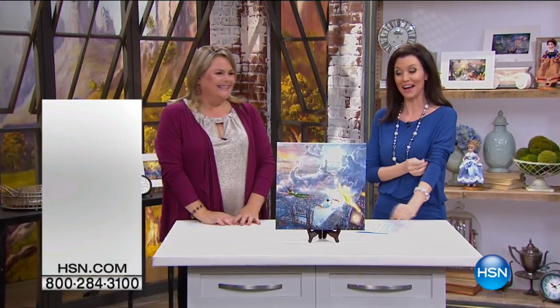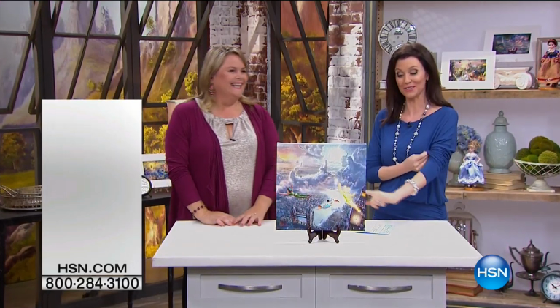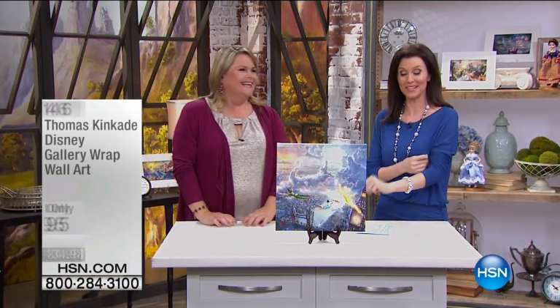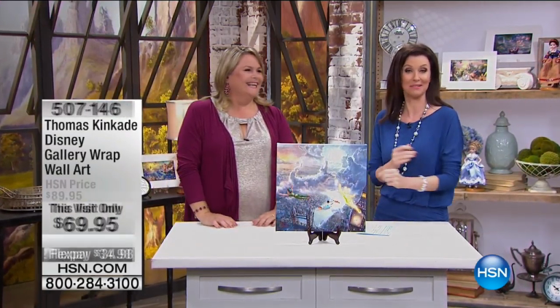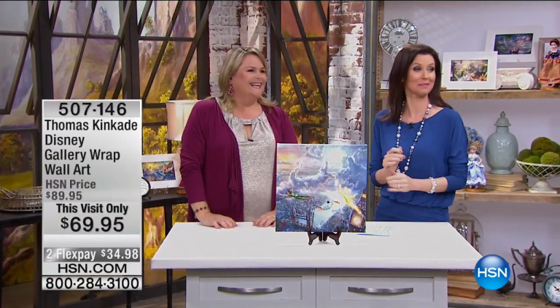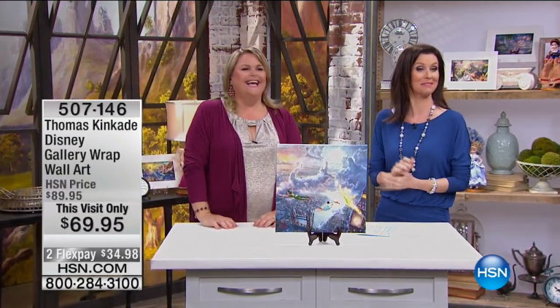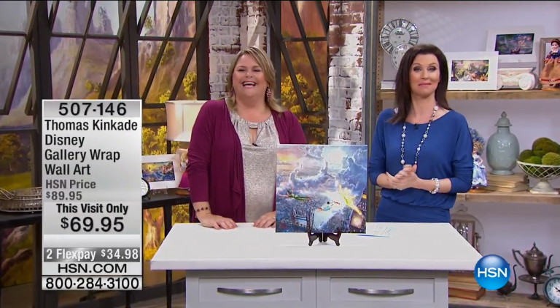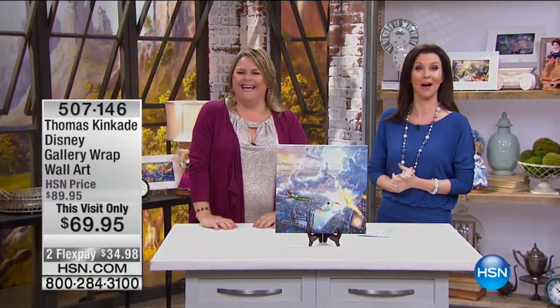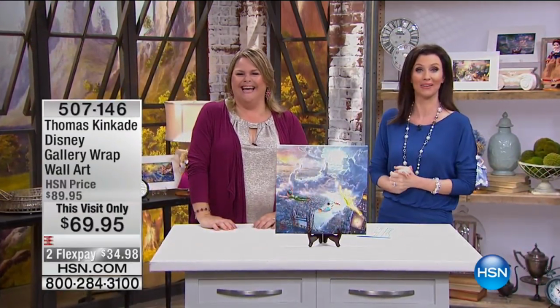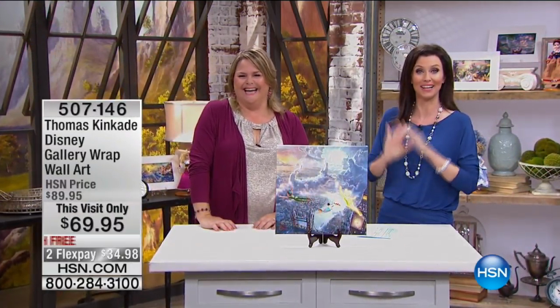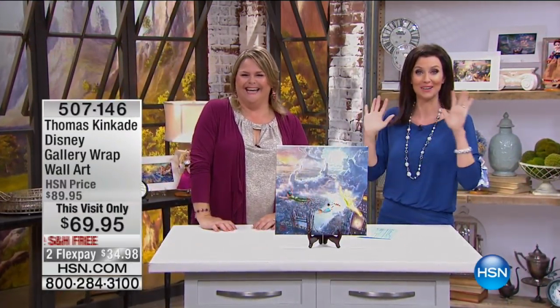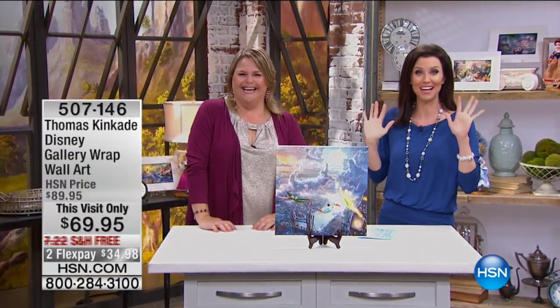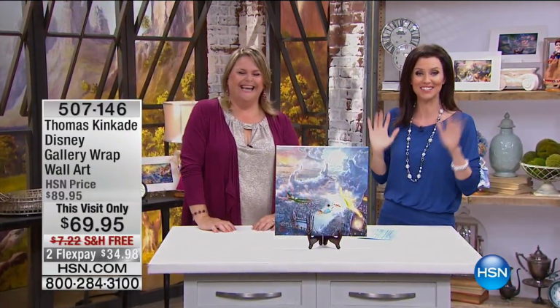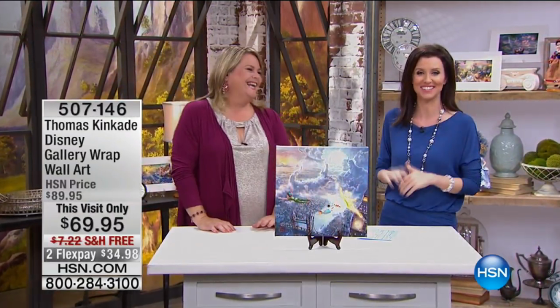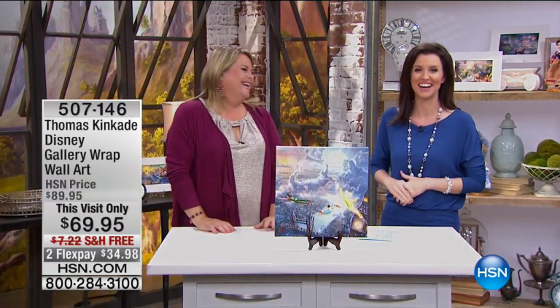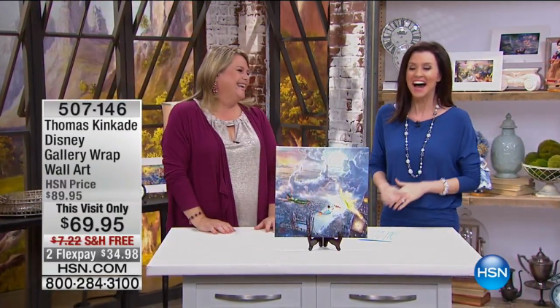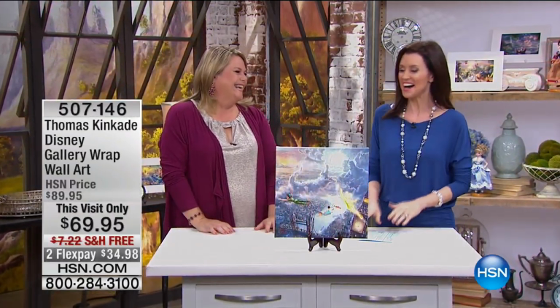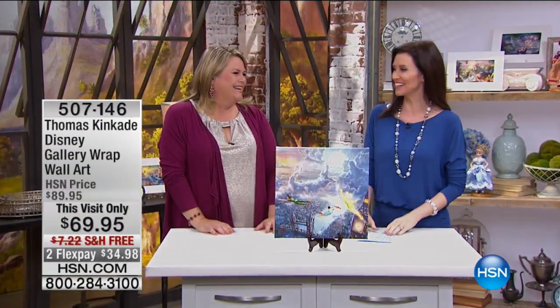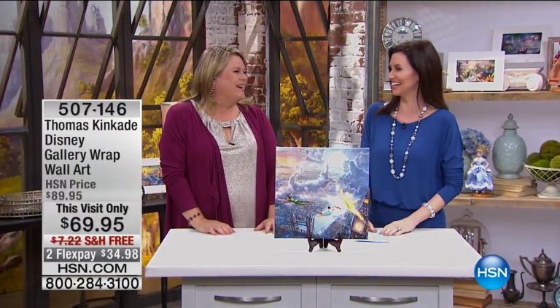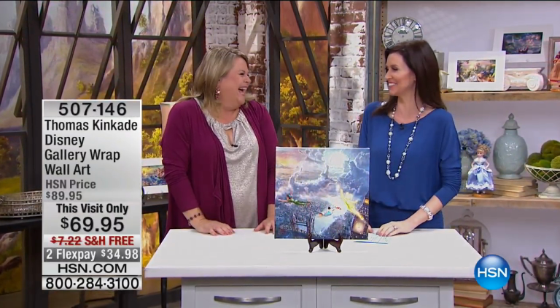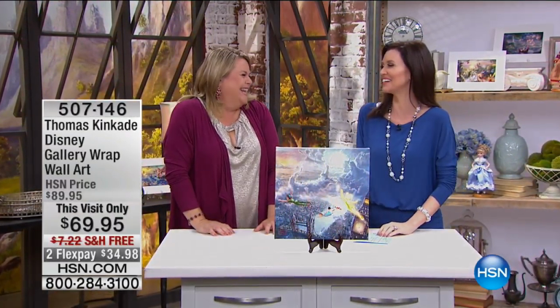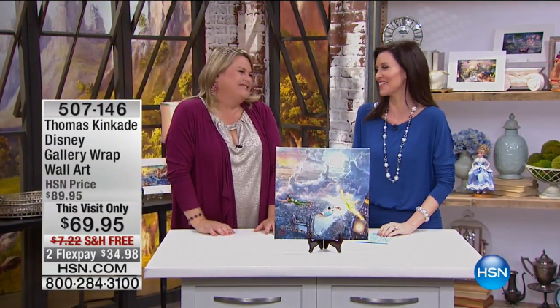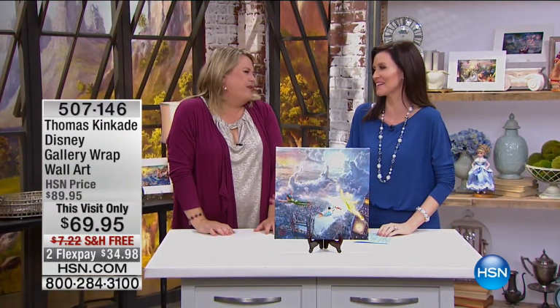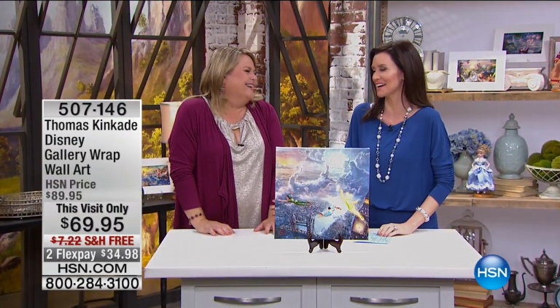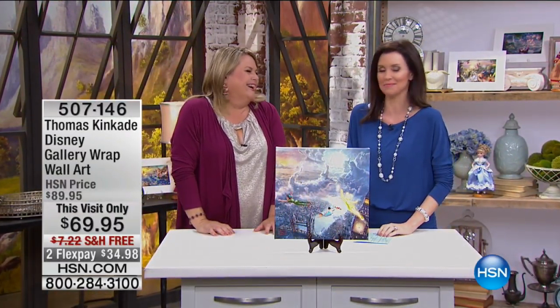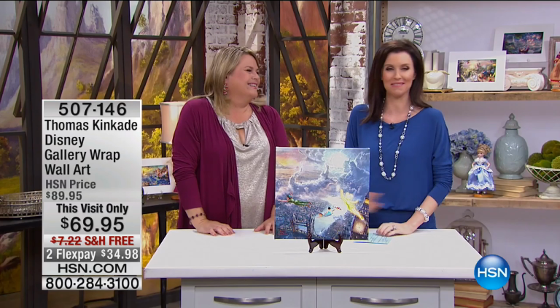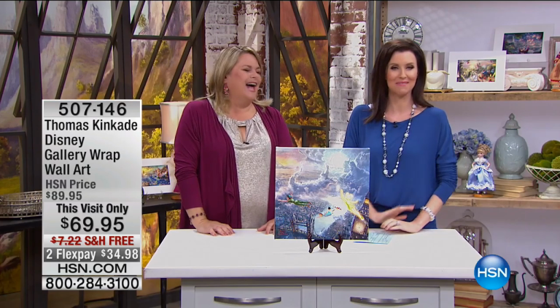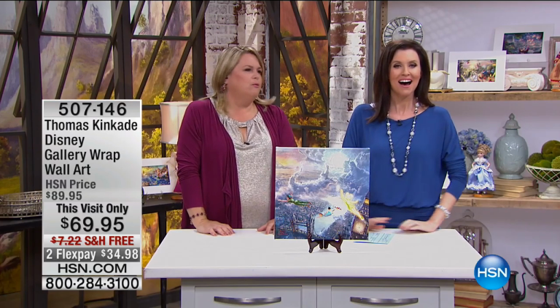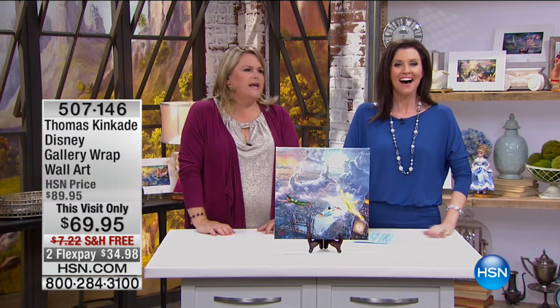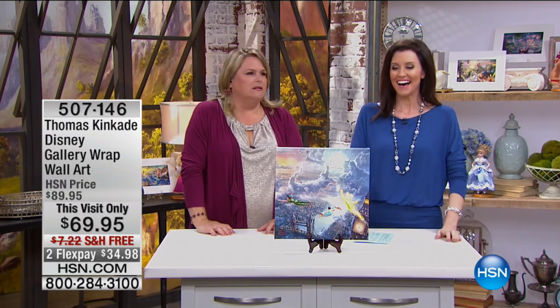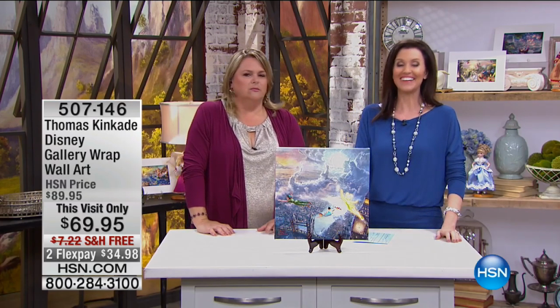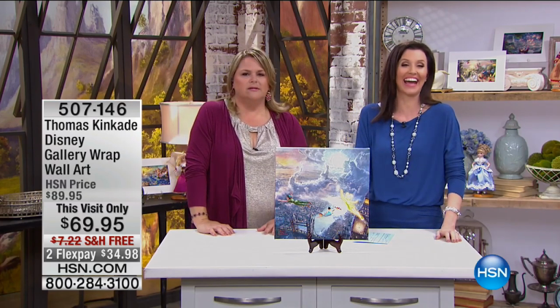Our crew doesn't want me to play with them at all. They're like, don't touch anything. On the break, I'm going to play with them — I won't tell.